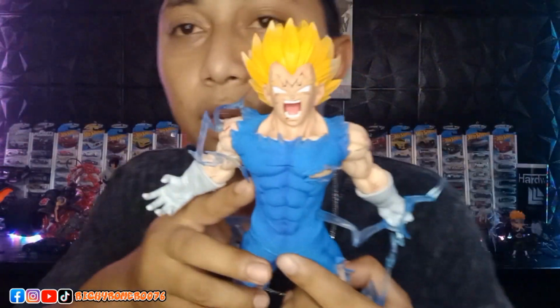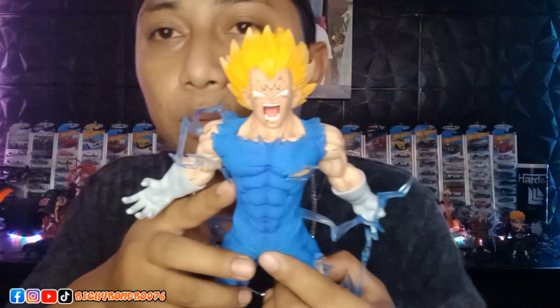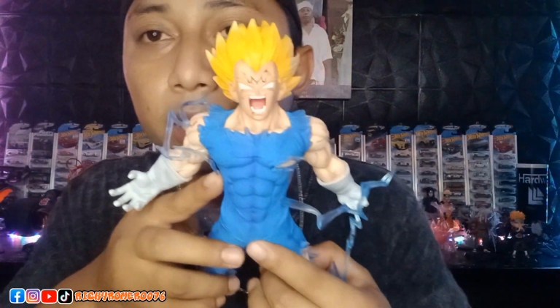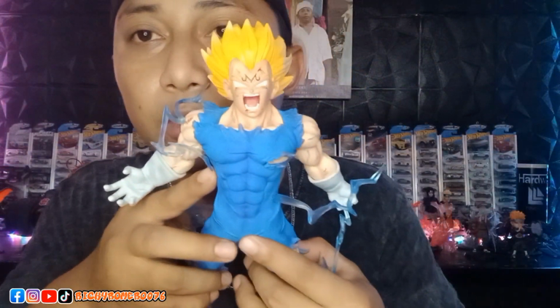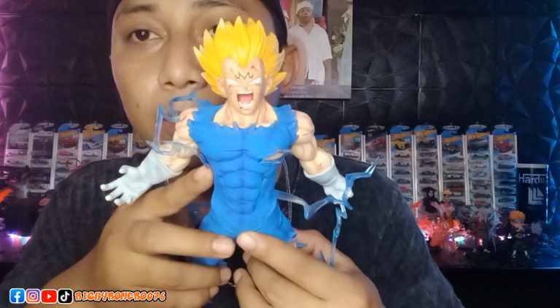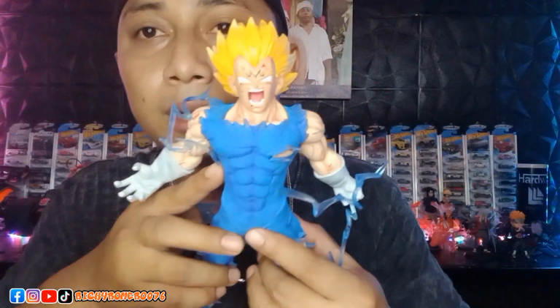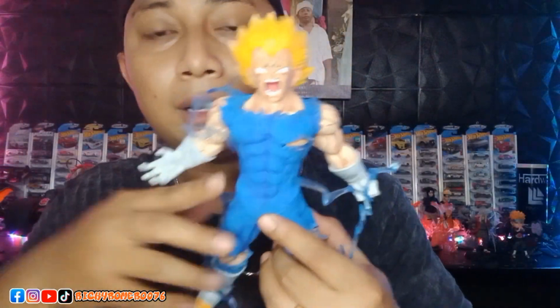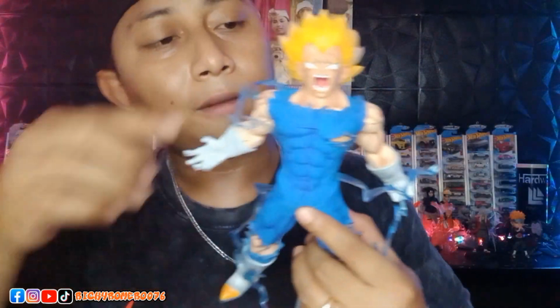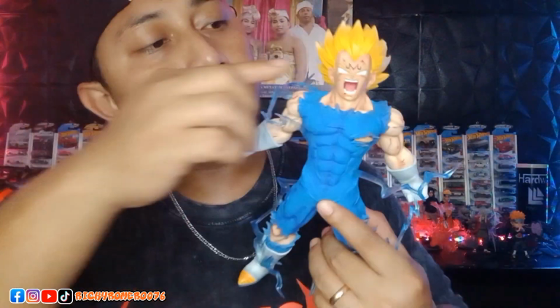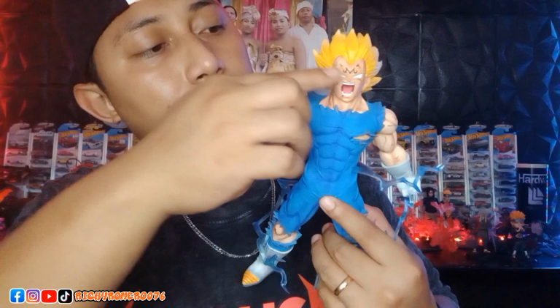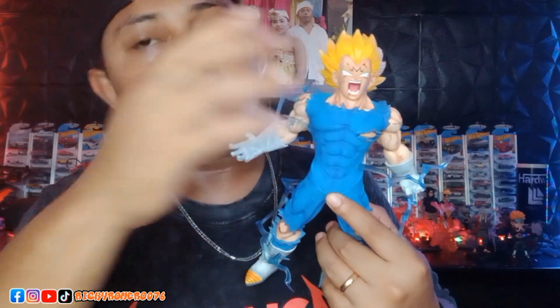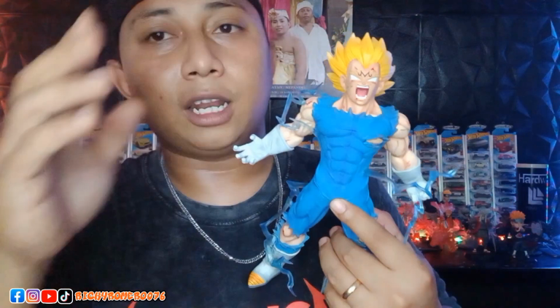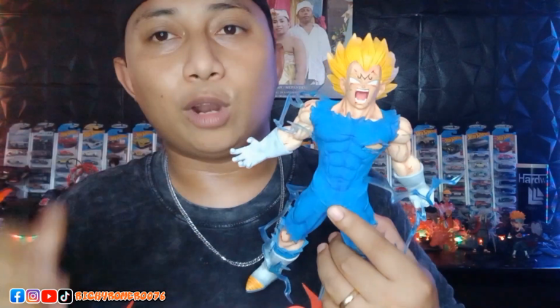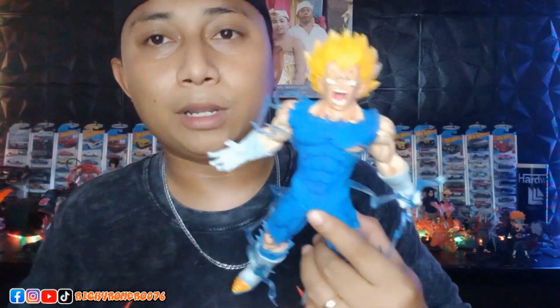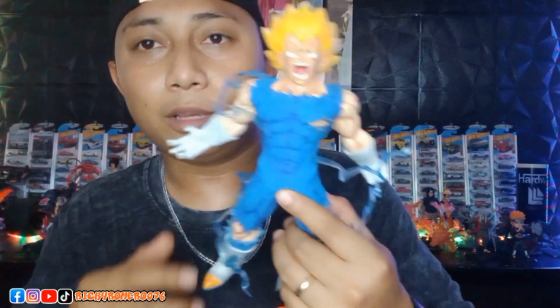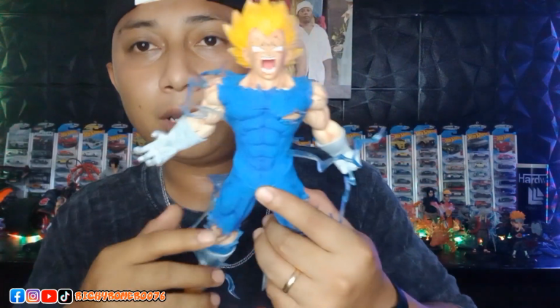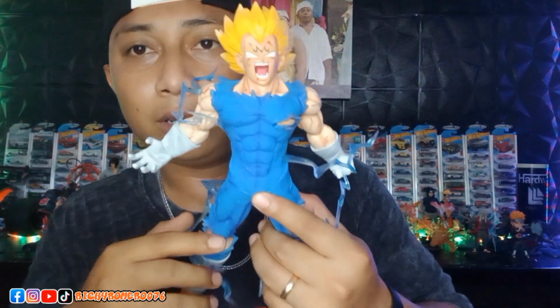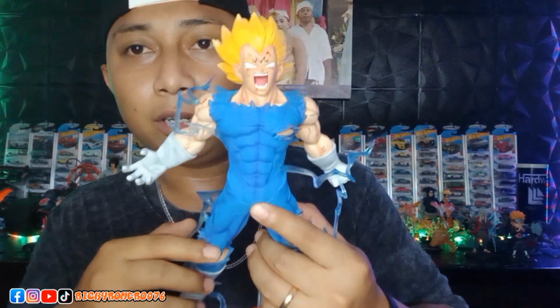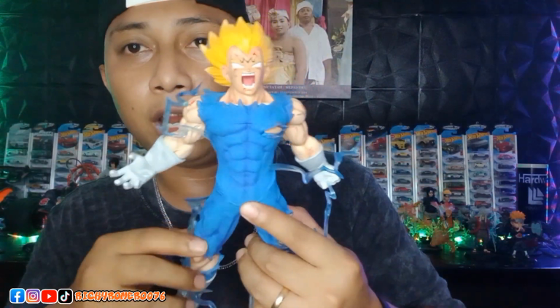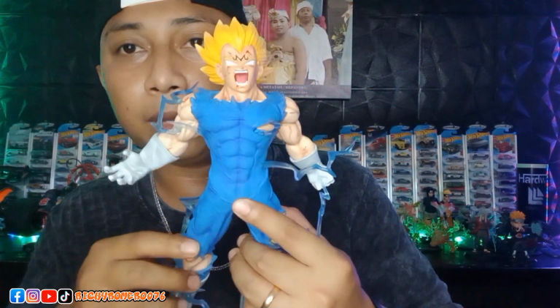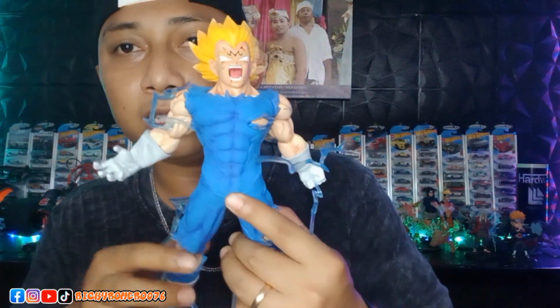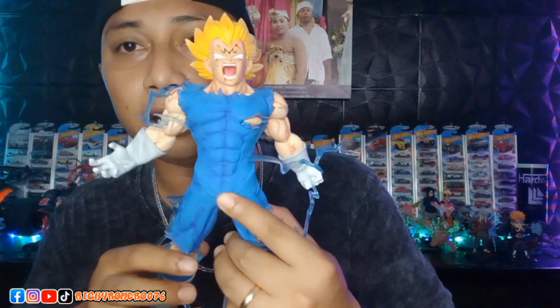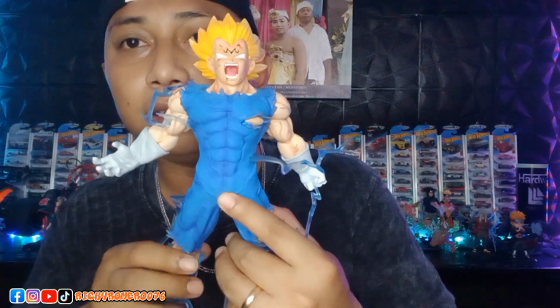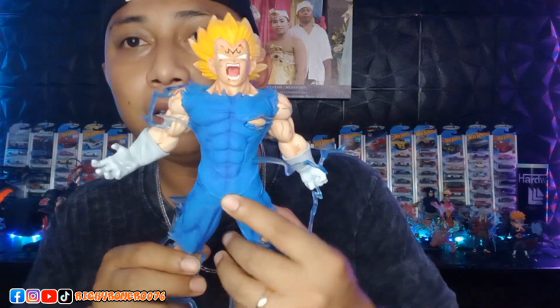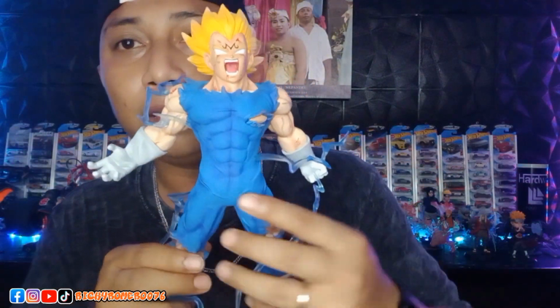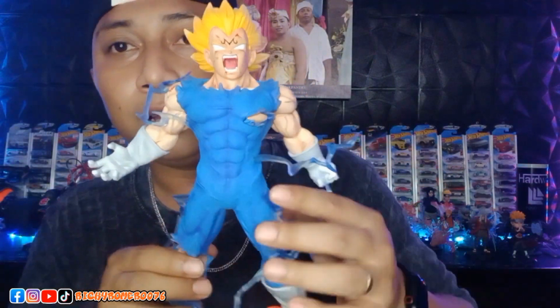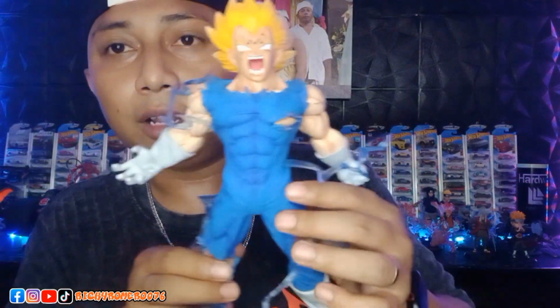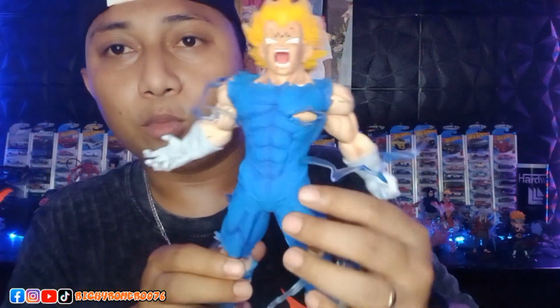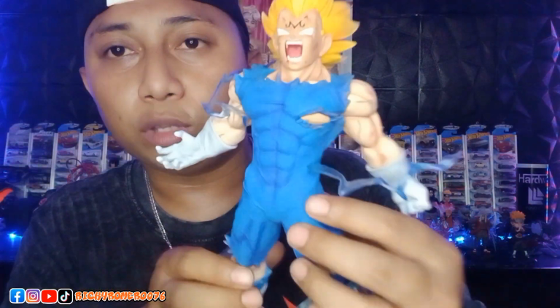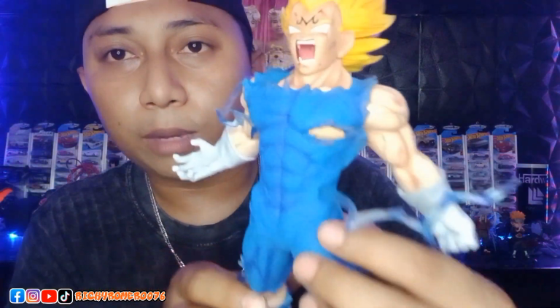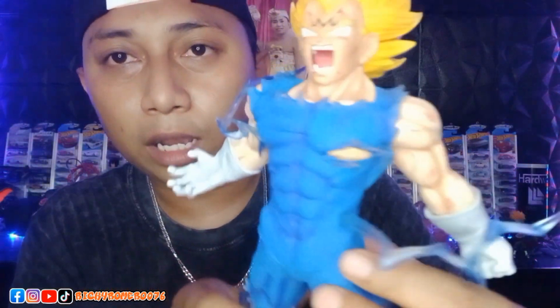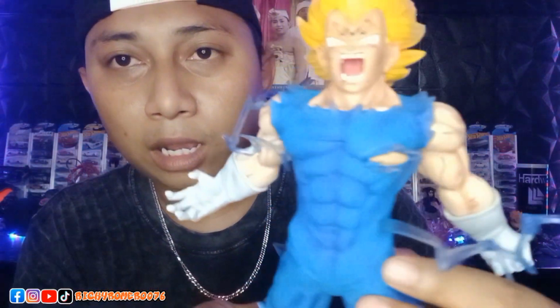Then moving to the eyes — there are no eyeballs, guys. It looks so badass. And the mouth is wide open.